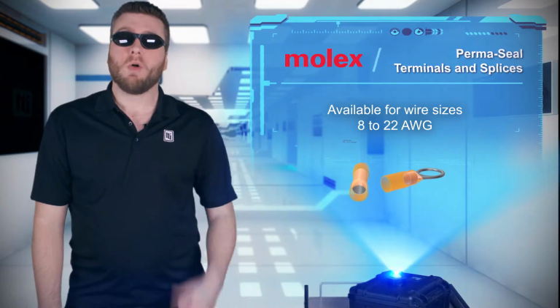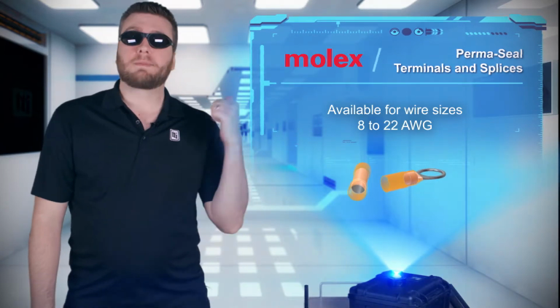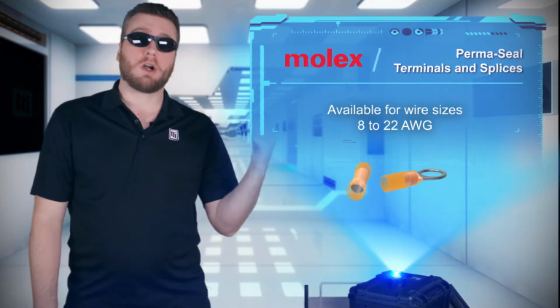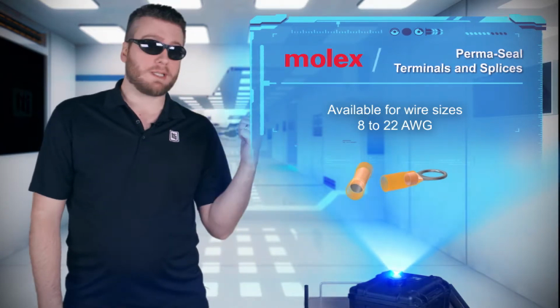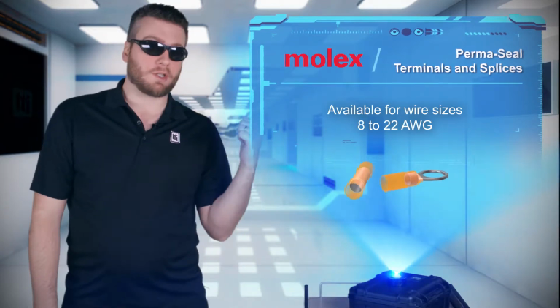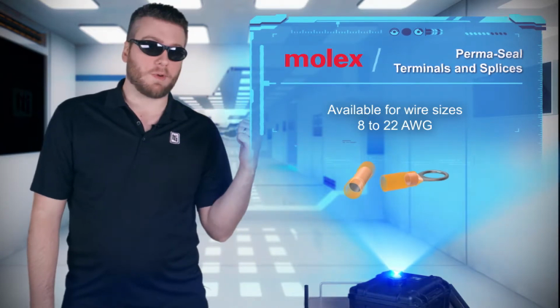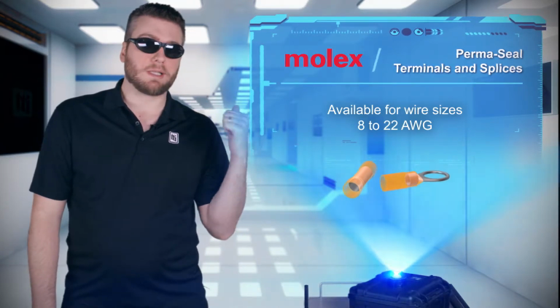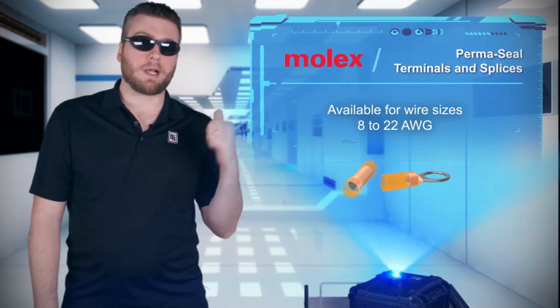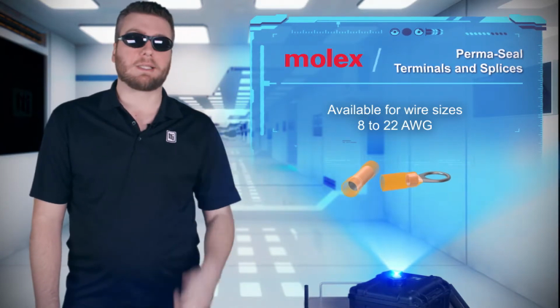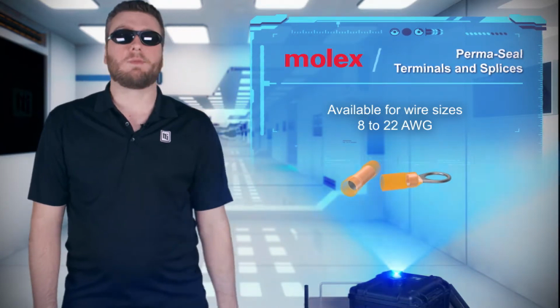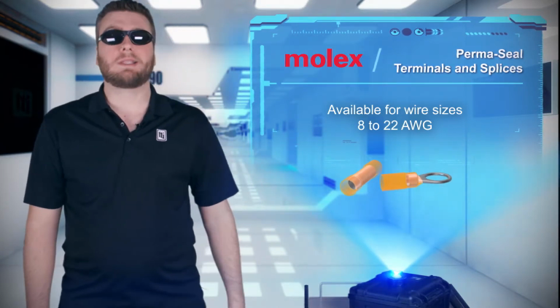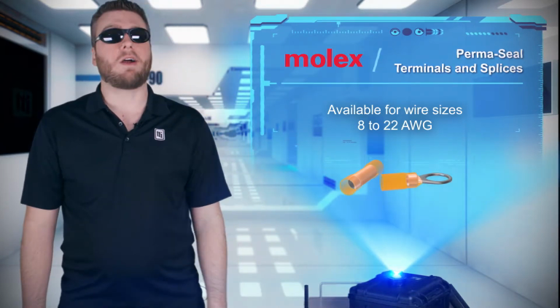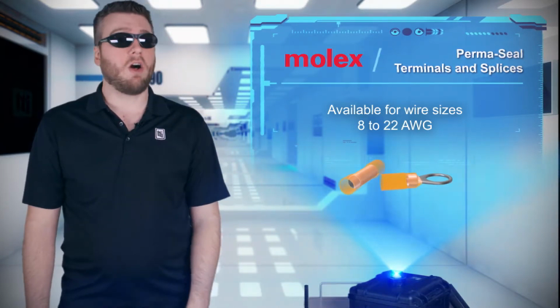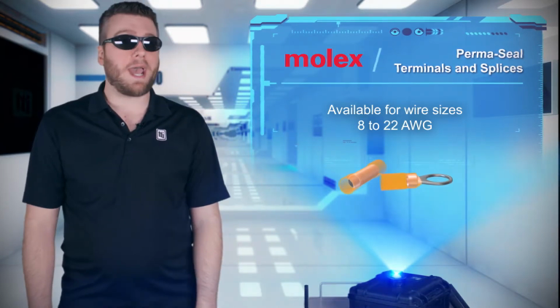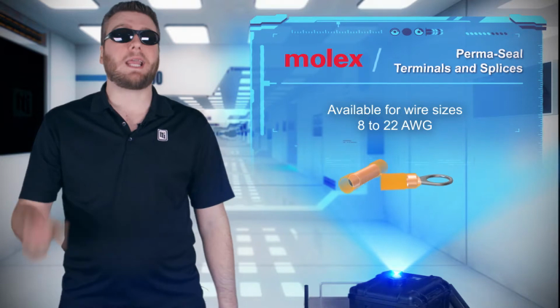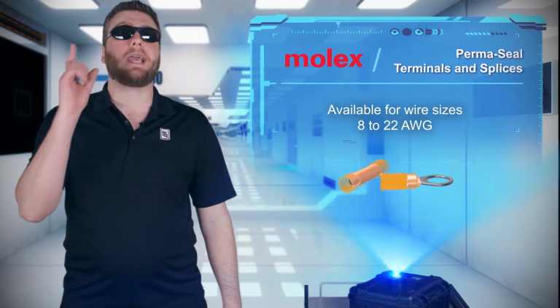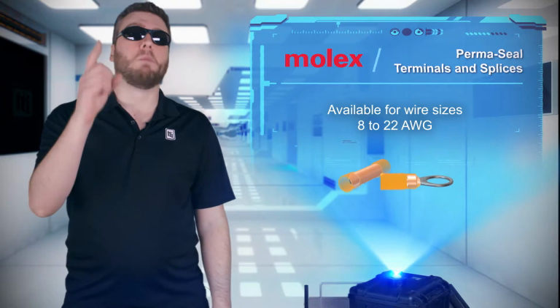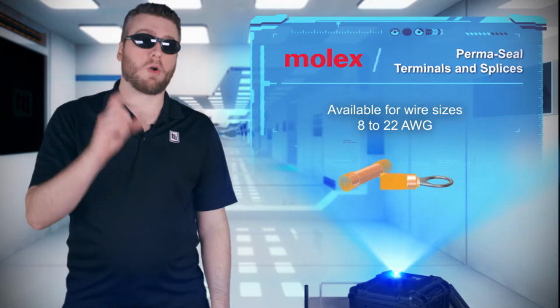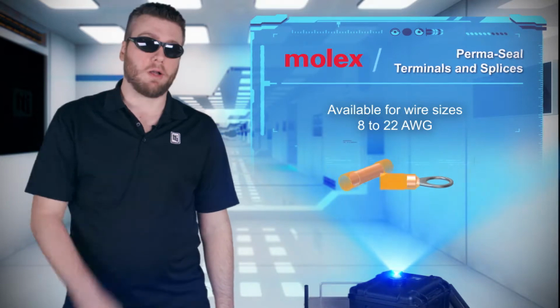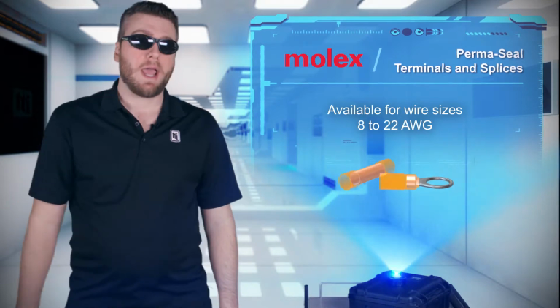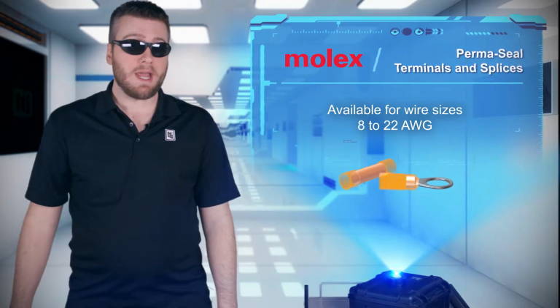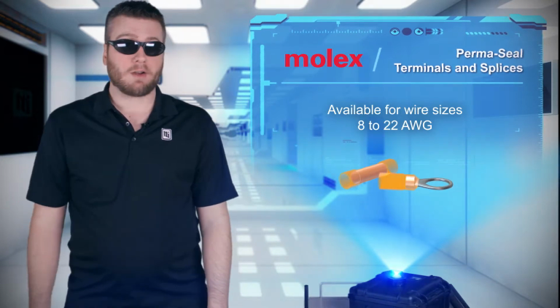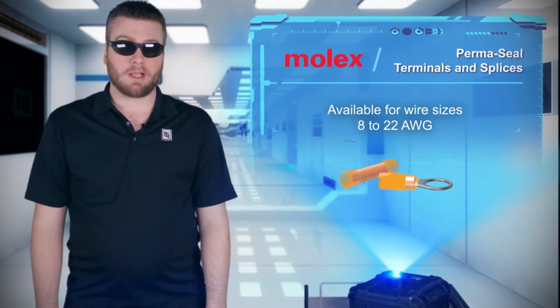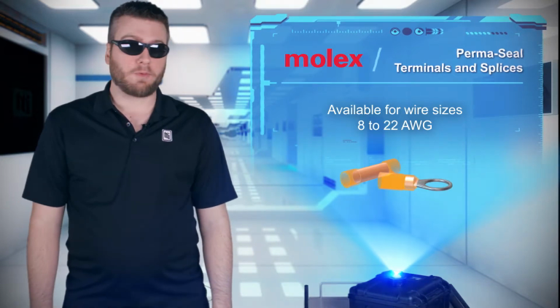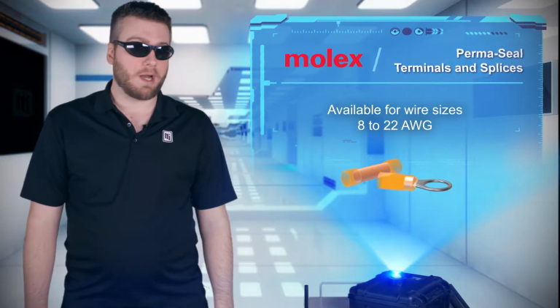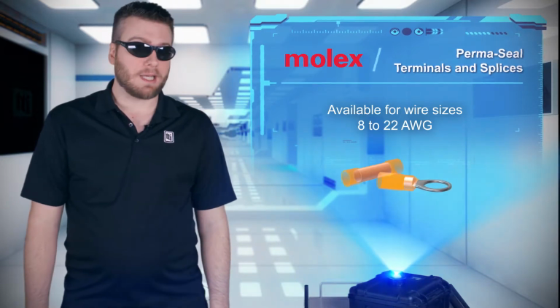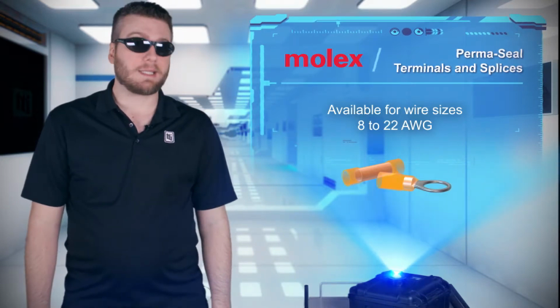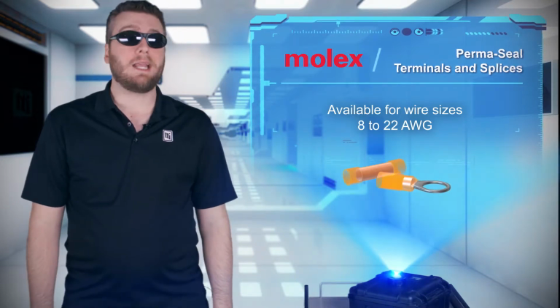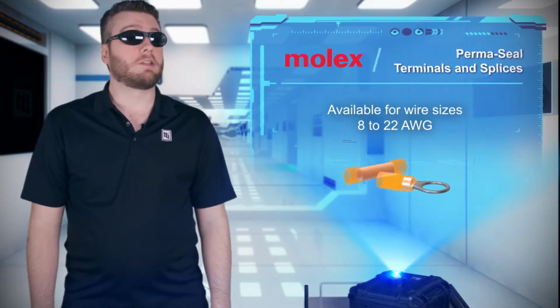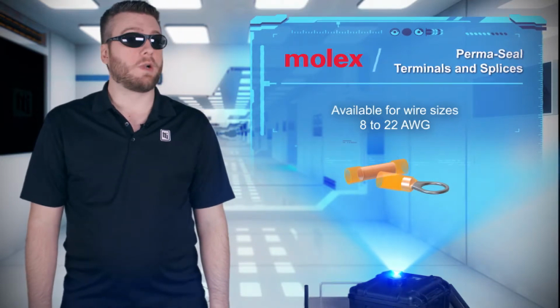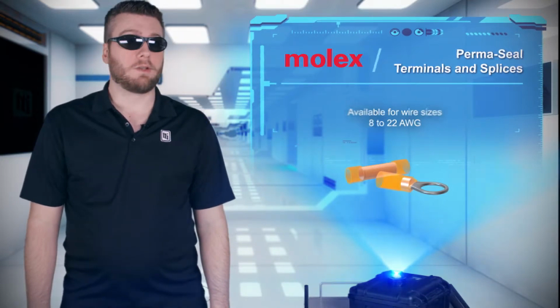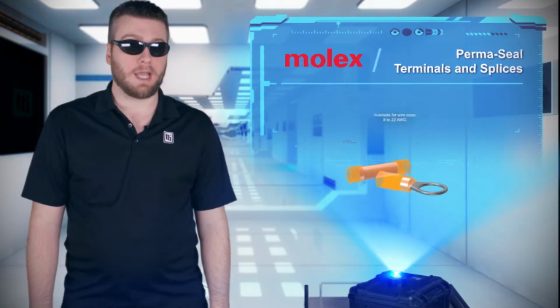Molex Permaseal terminals and splices can withstand all that and more, and they're available for wire sizes 8 to 22 gauge.